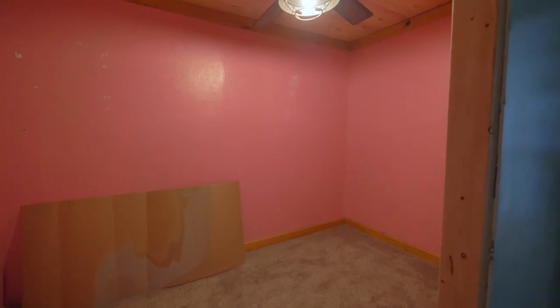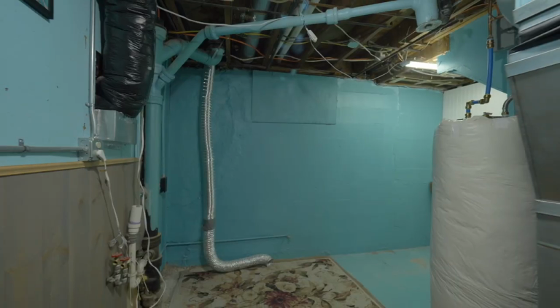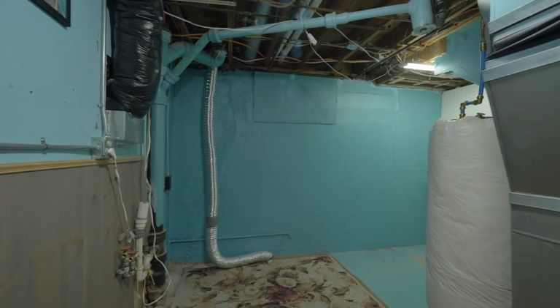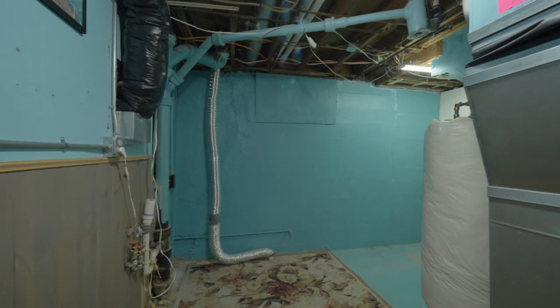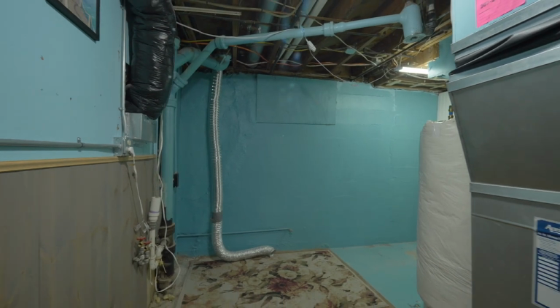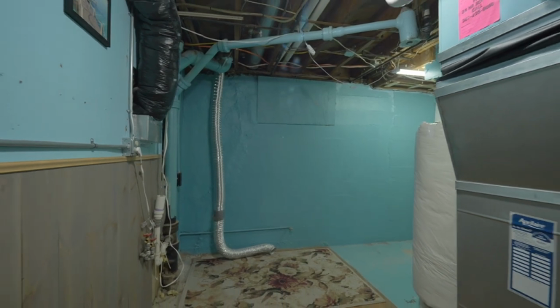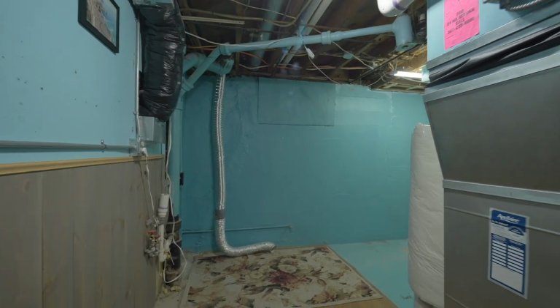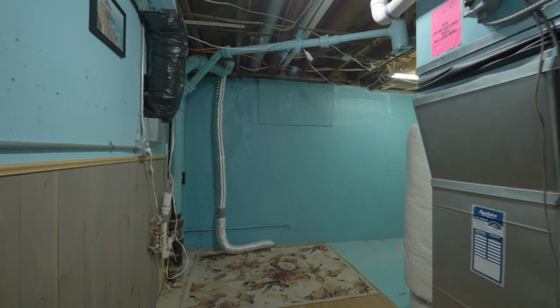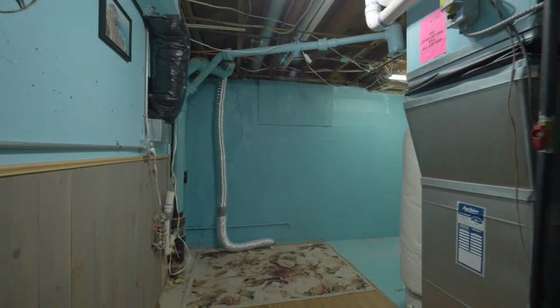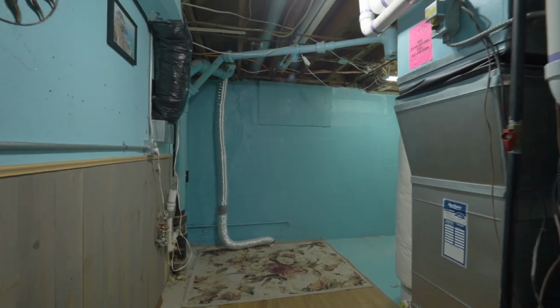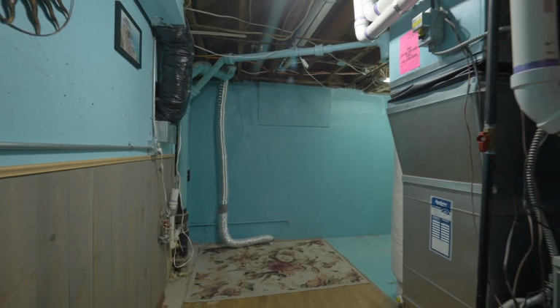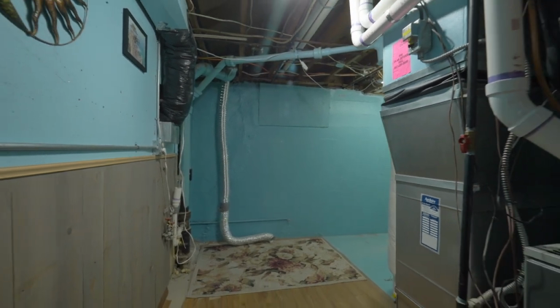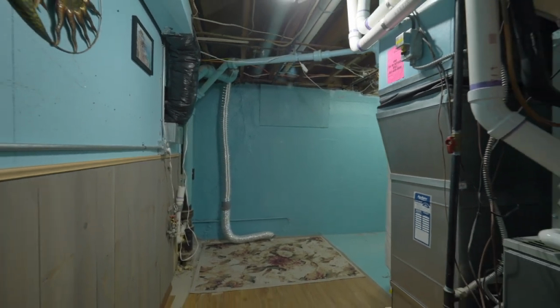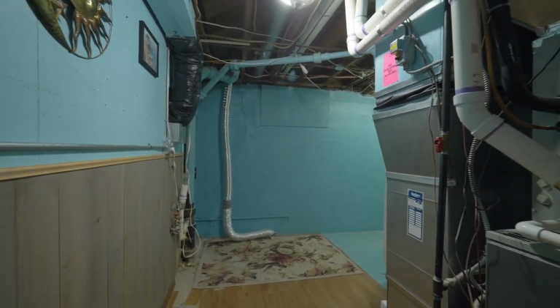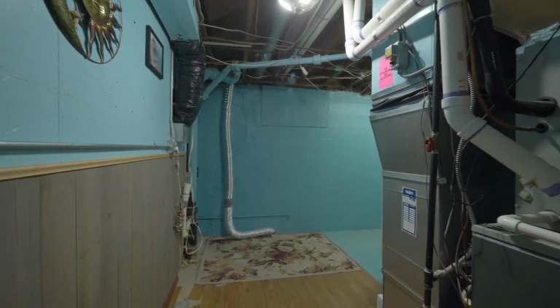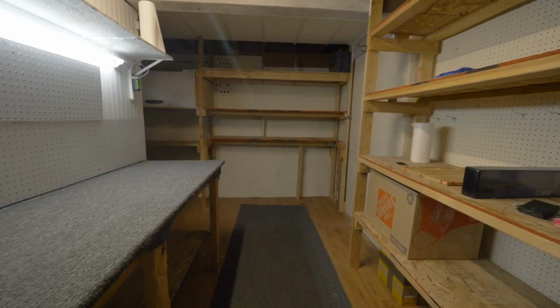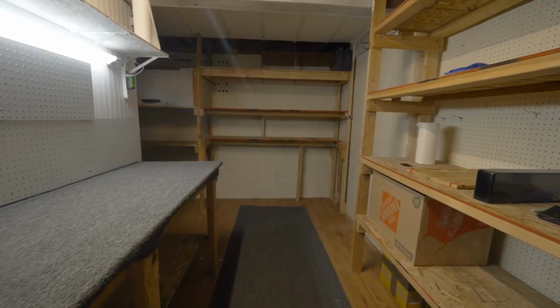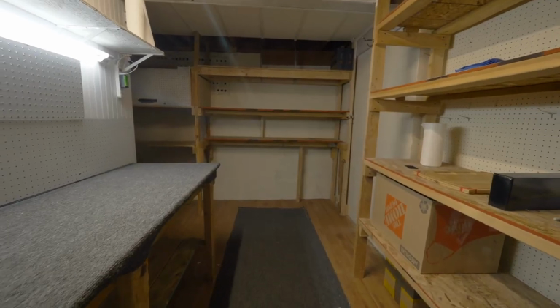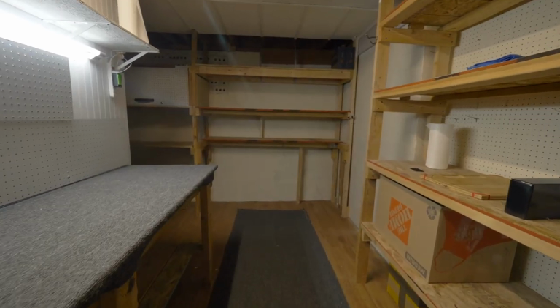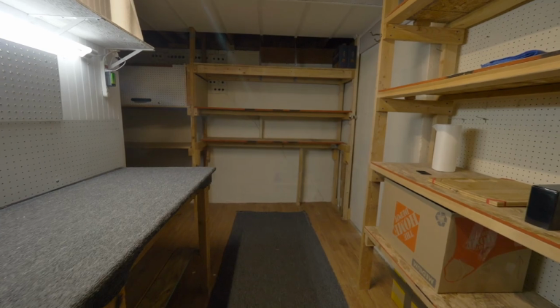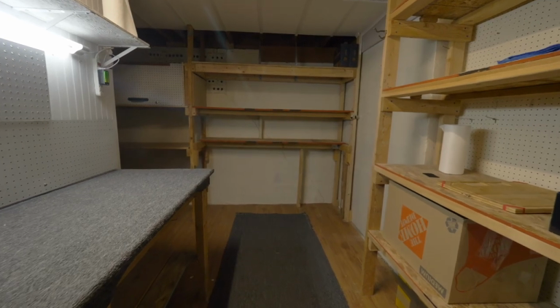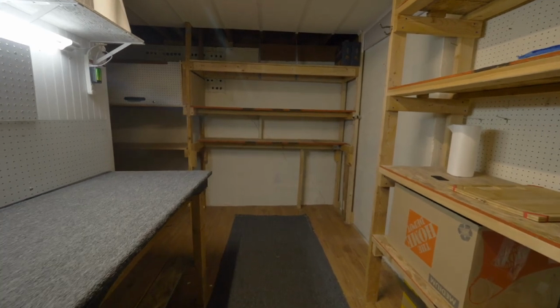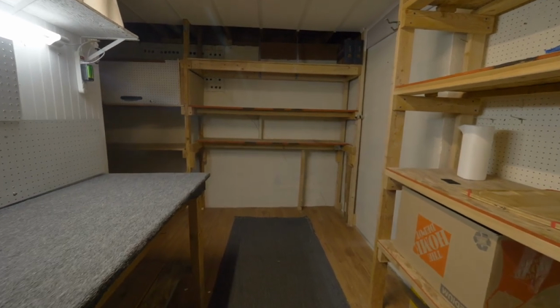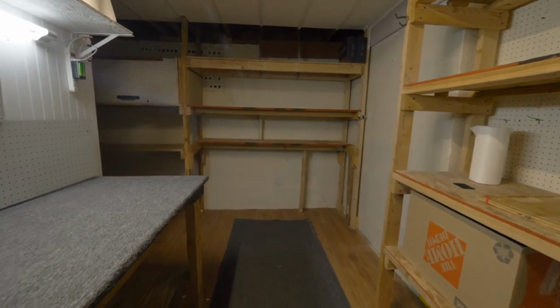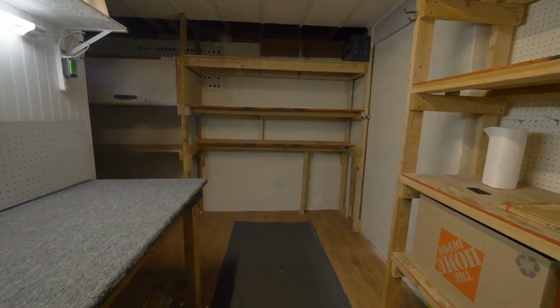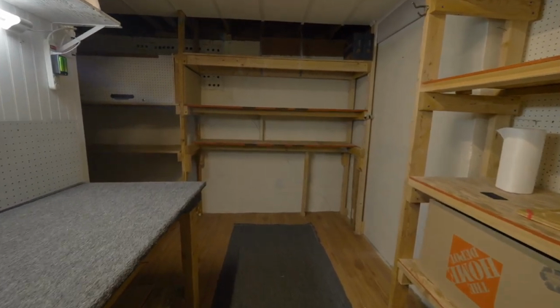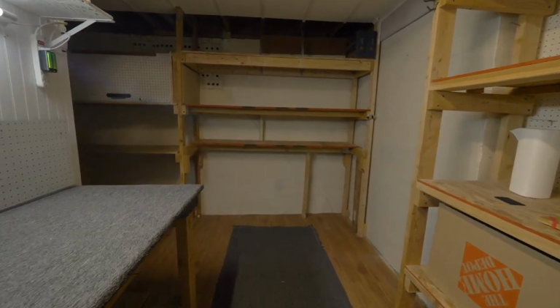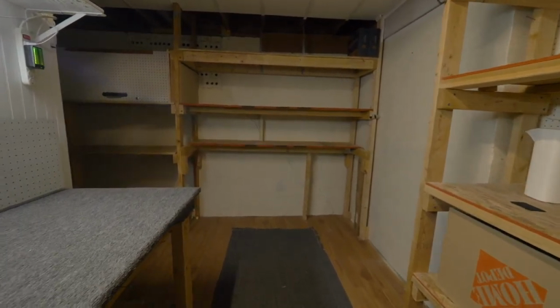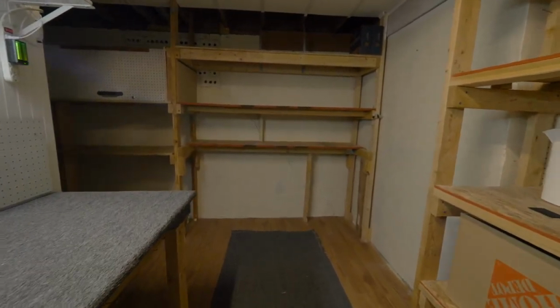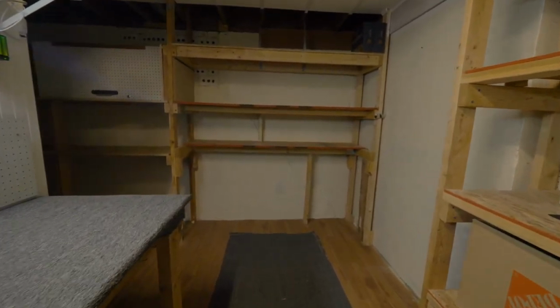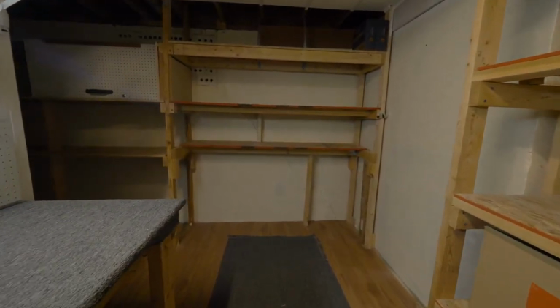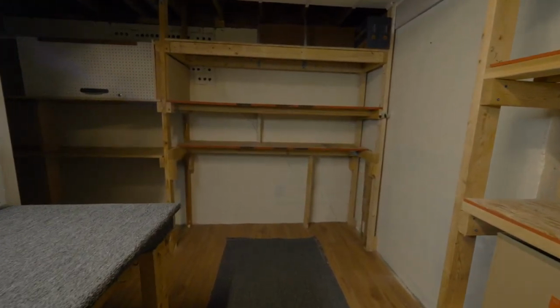Not only is there a laundry room, but you could use the room right off the garage as a storage room or a mudroom.